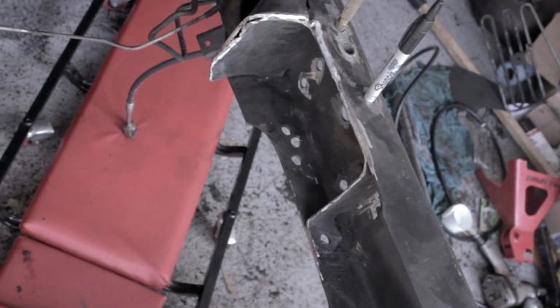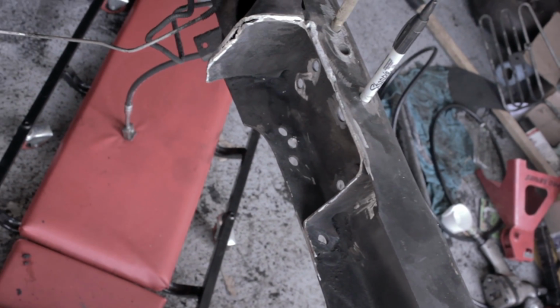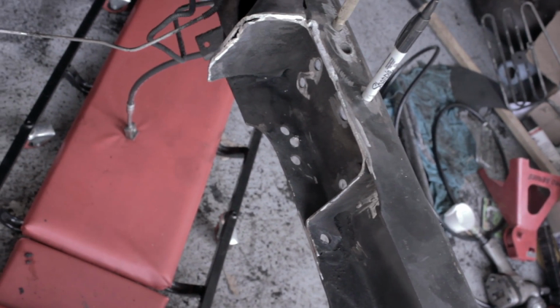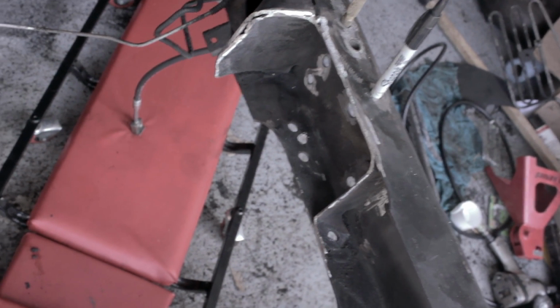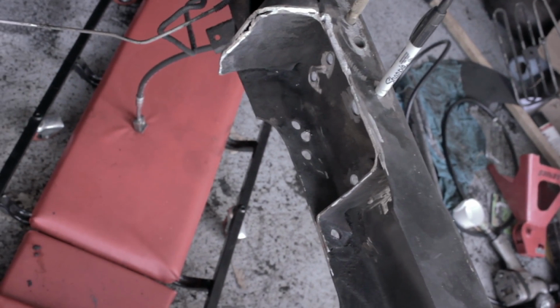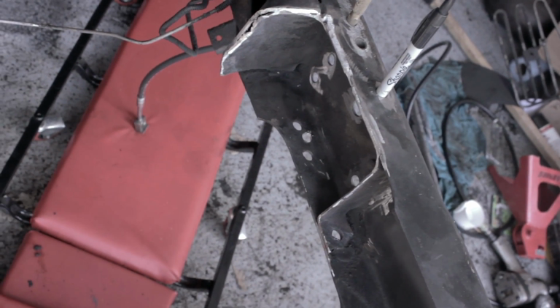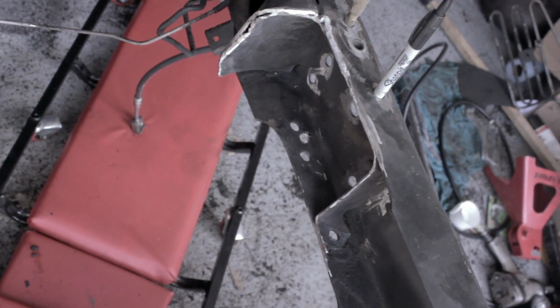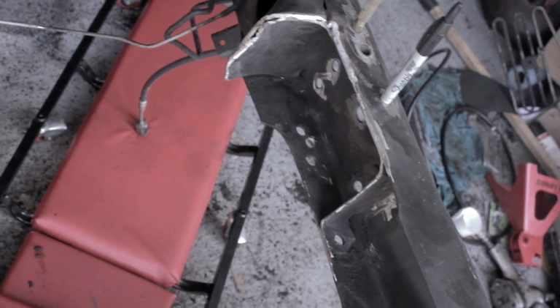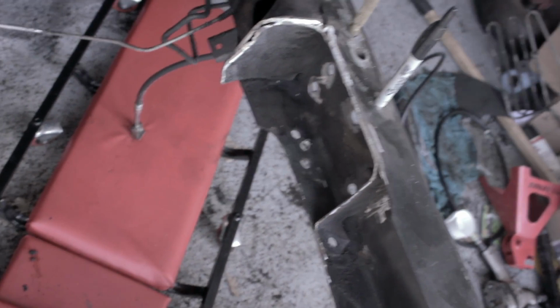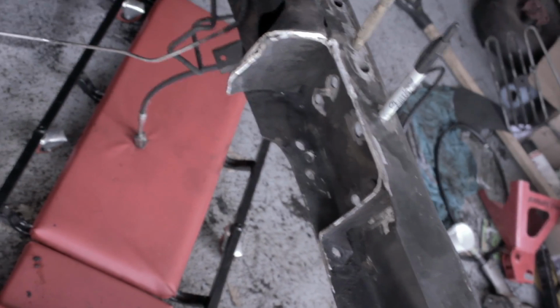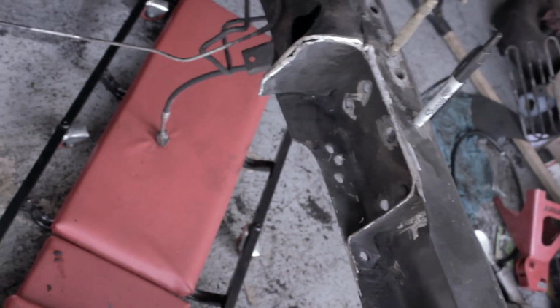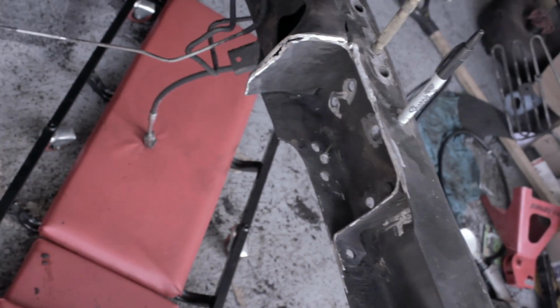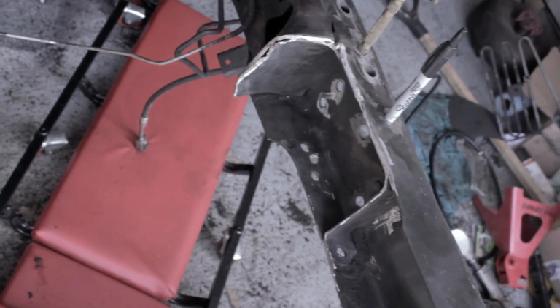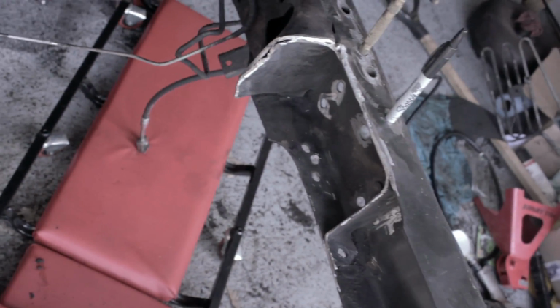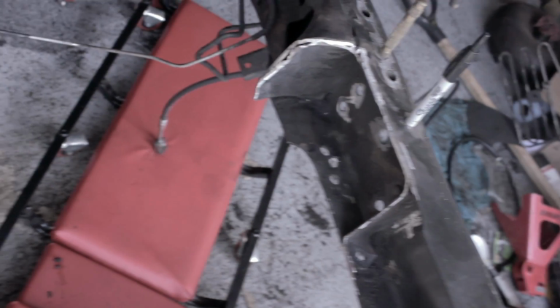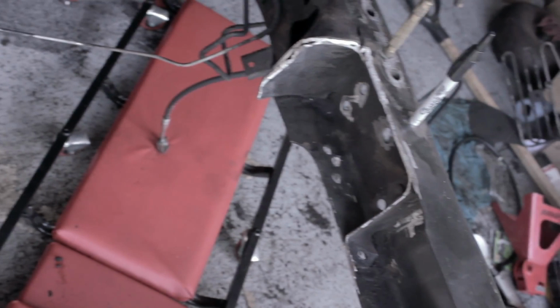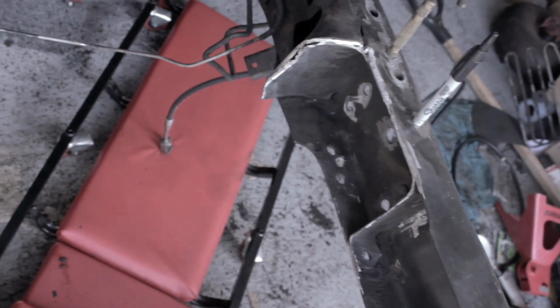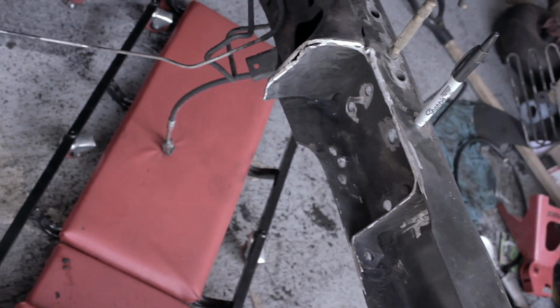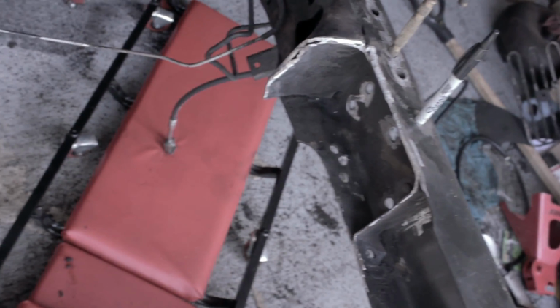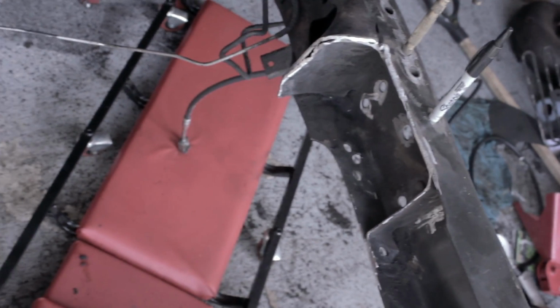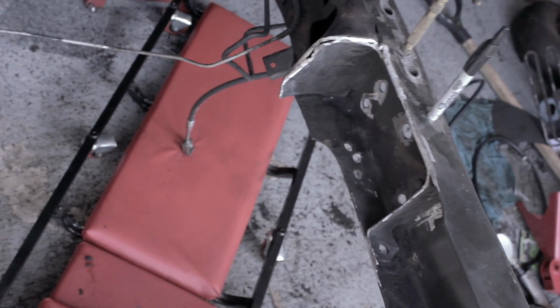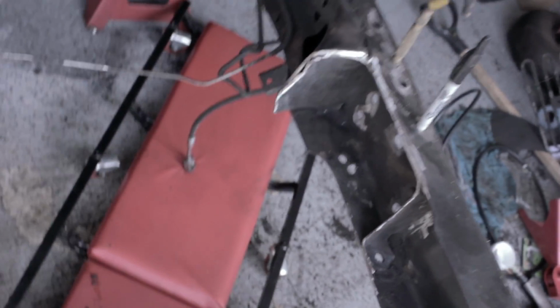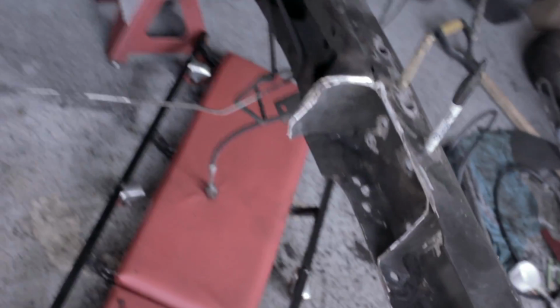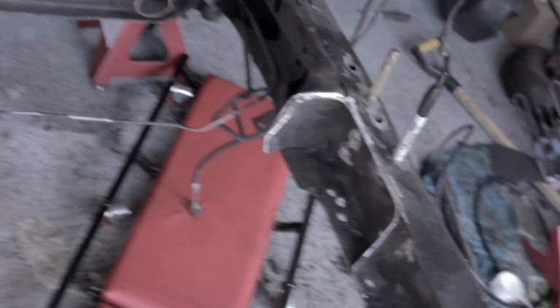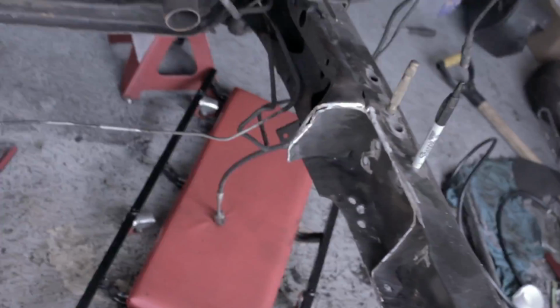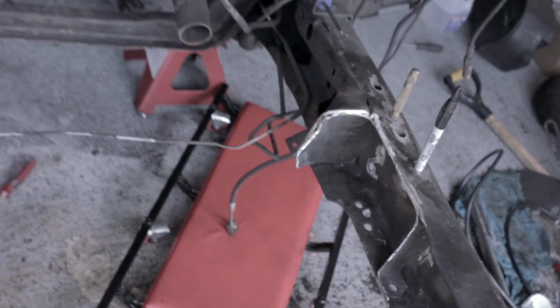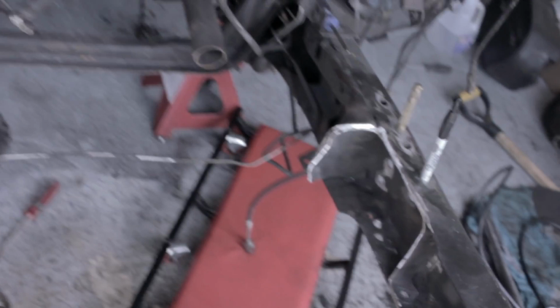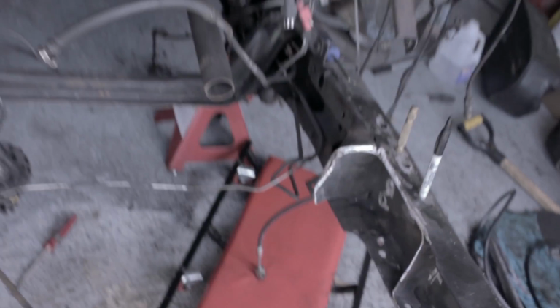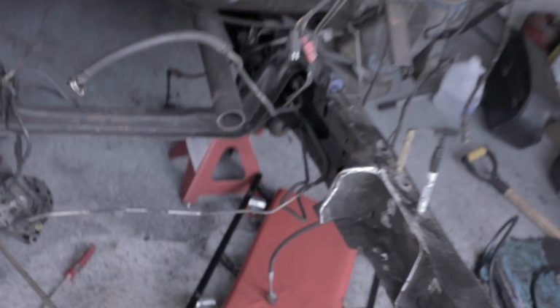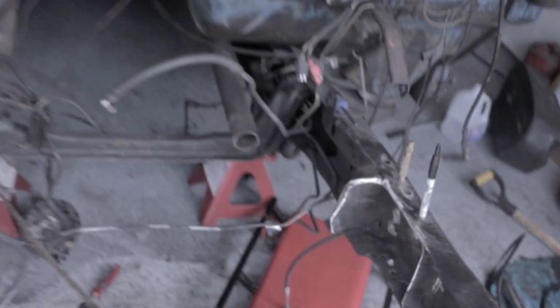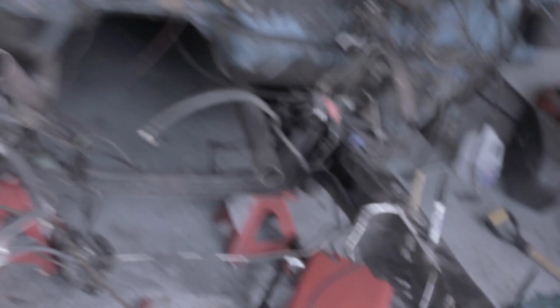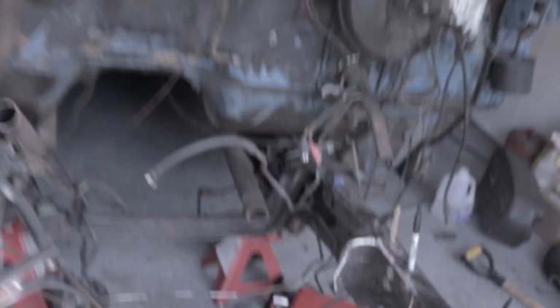That's enough for the guide pins on the front end. Still got some more grinding and welding to do.